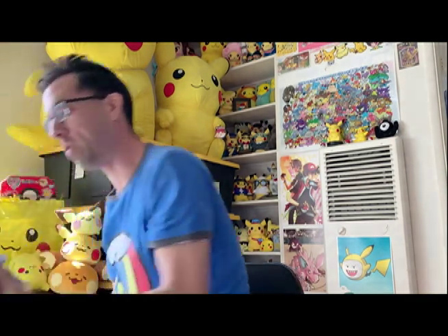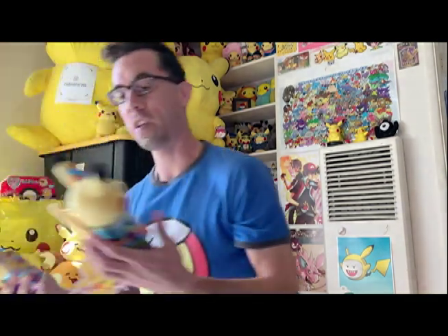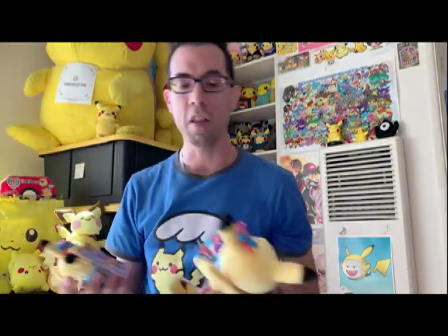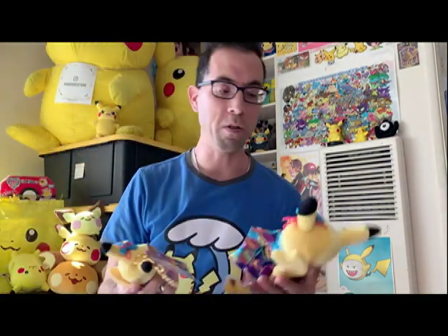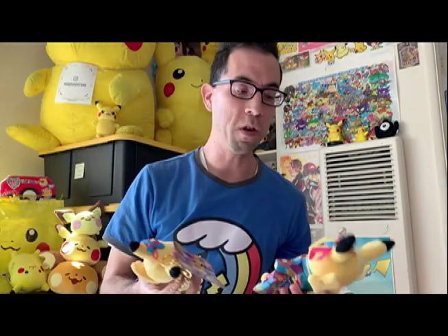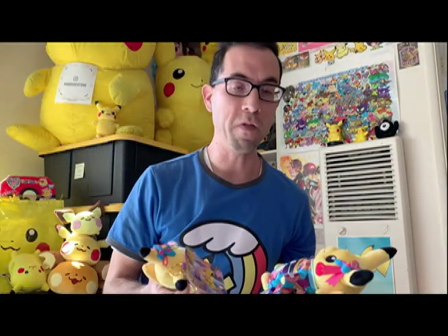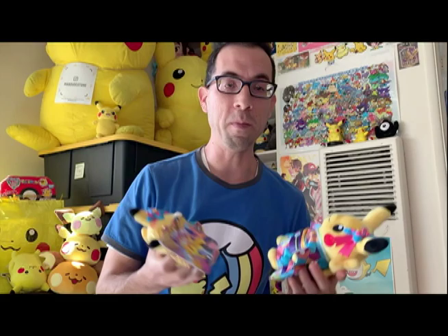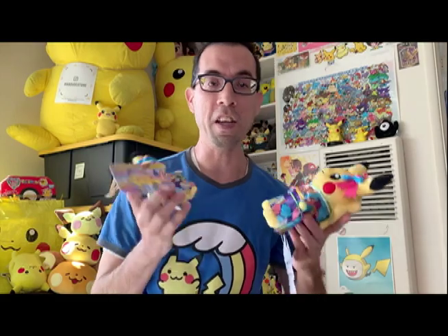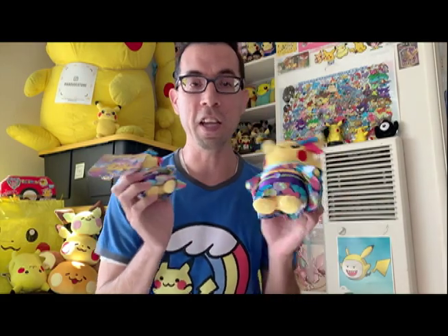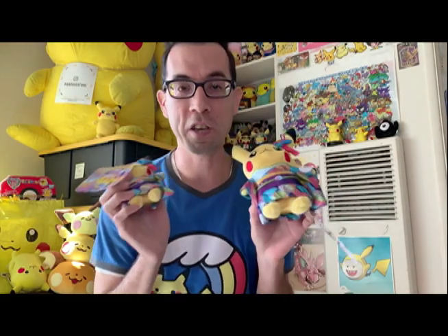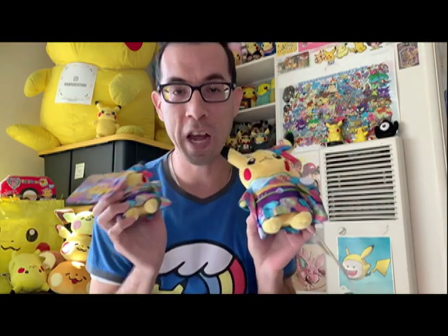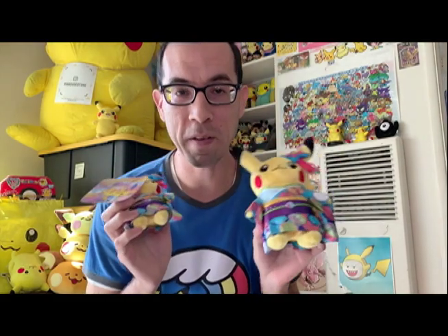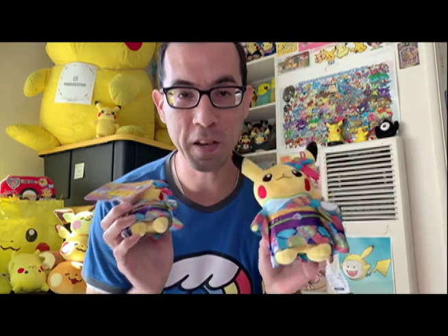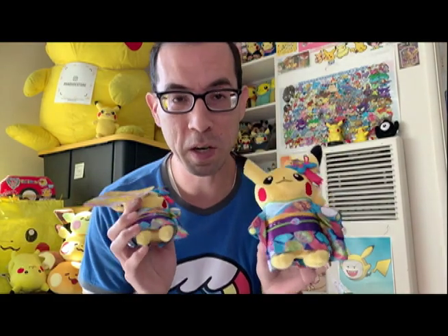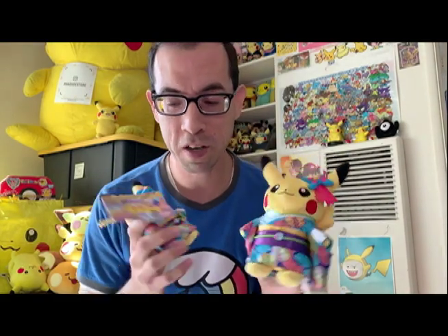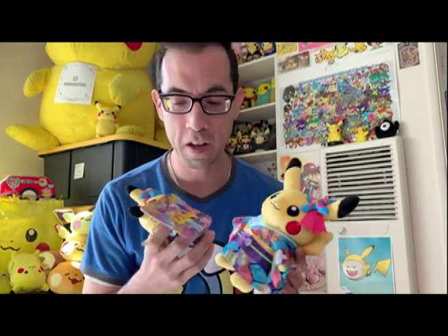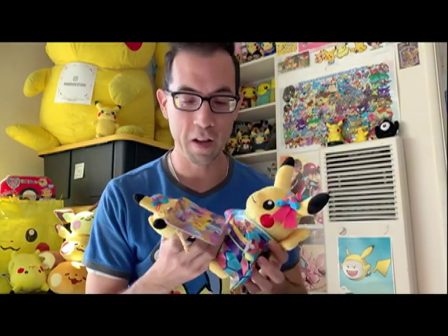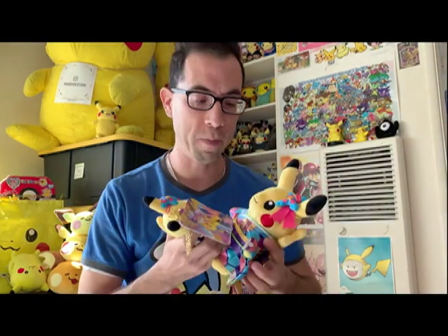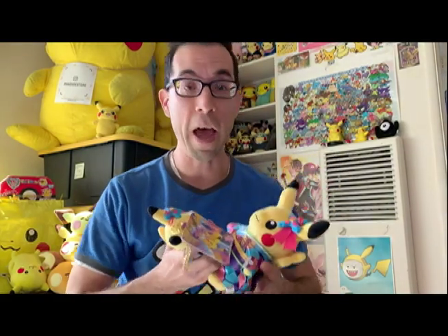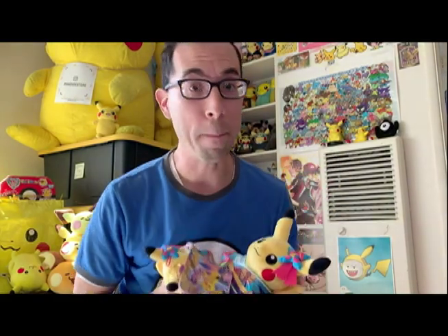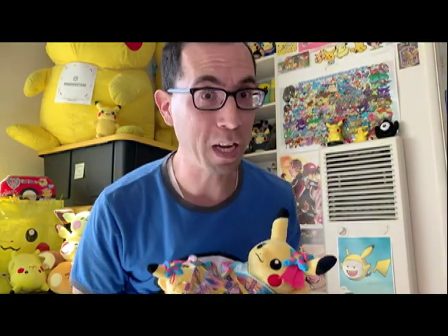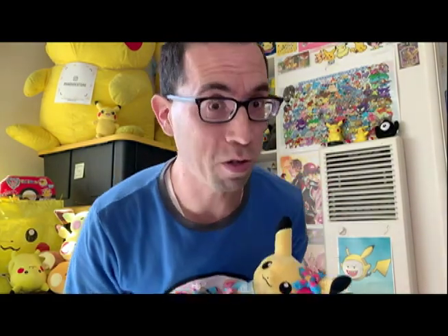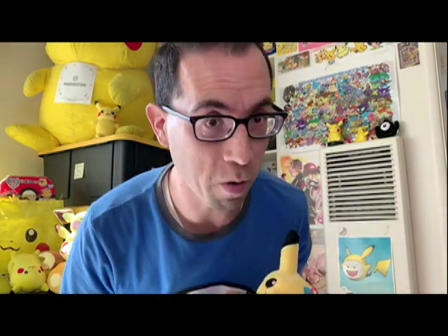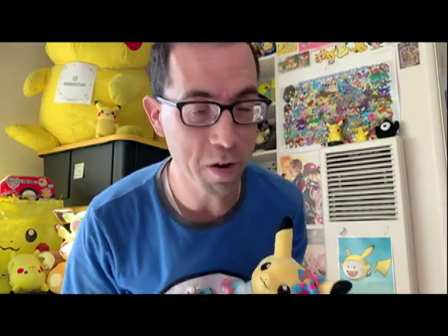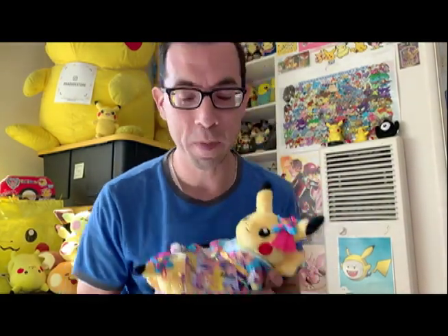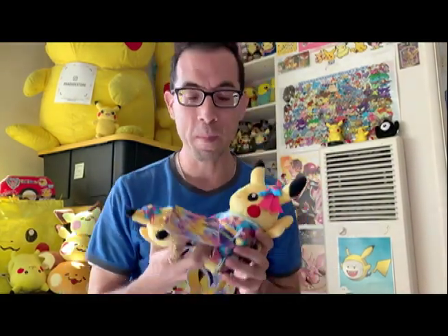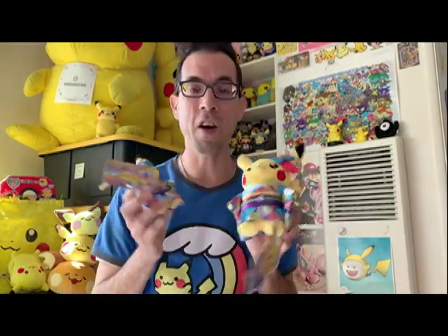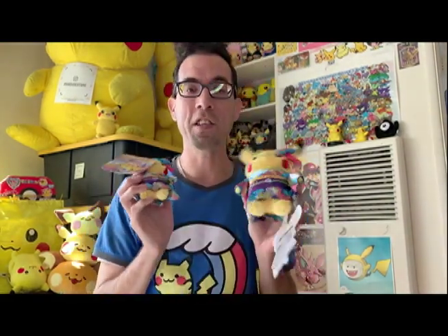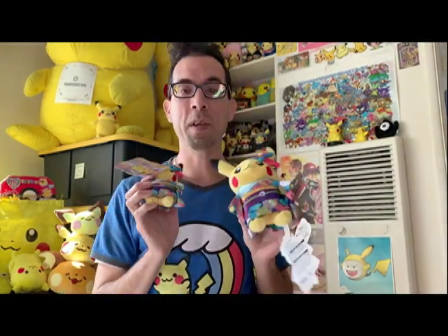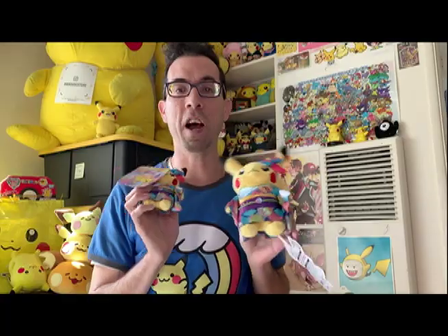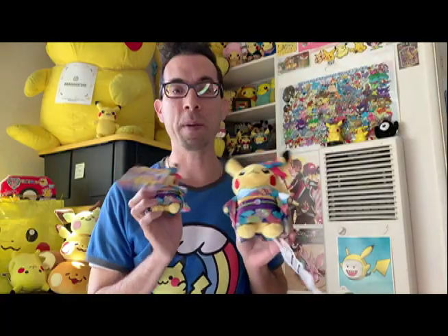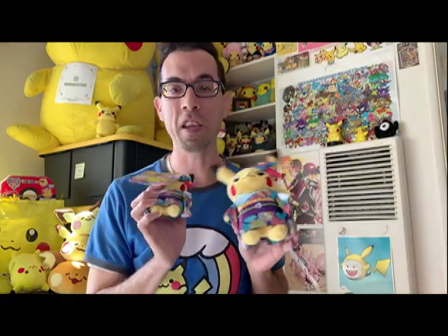Those of you who follow me on Instagram and Facebook at PikaDudeStore may have already seen me talk about these.